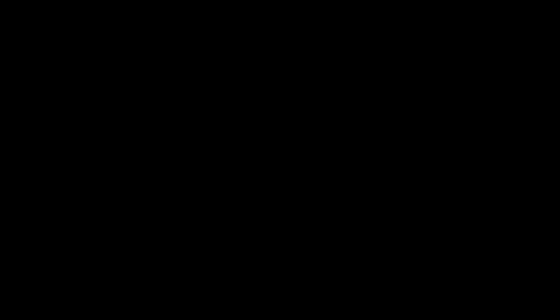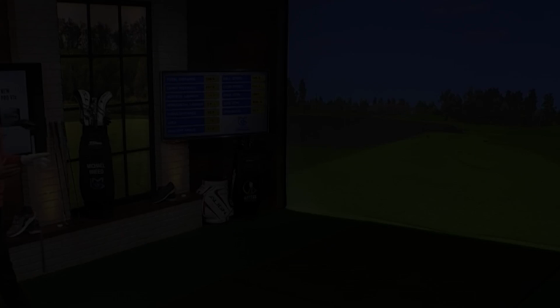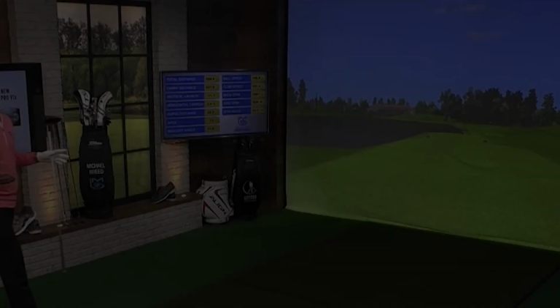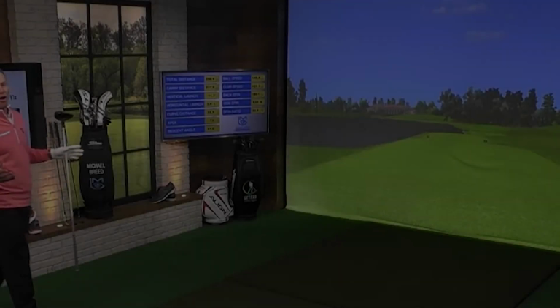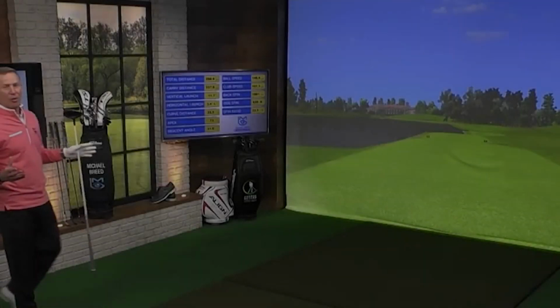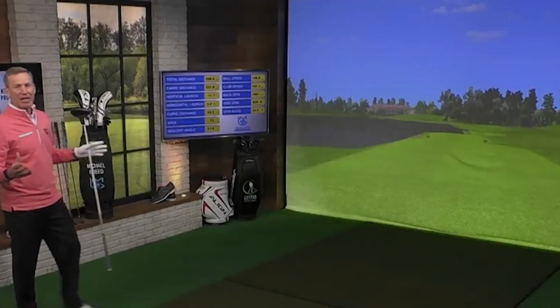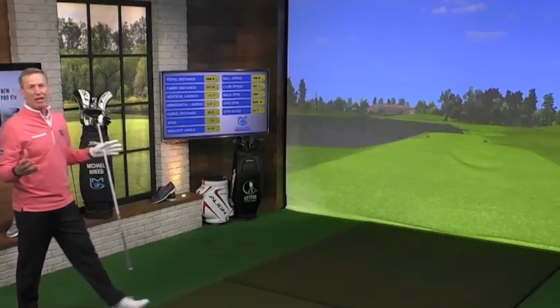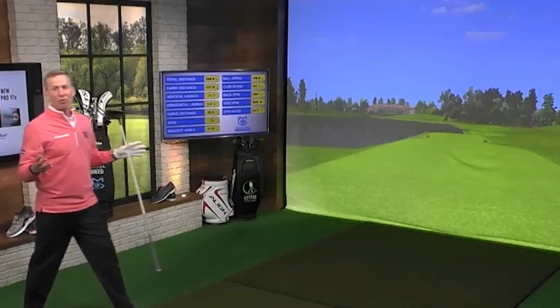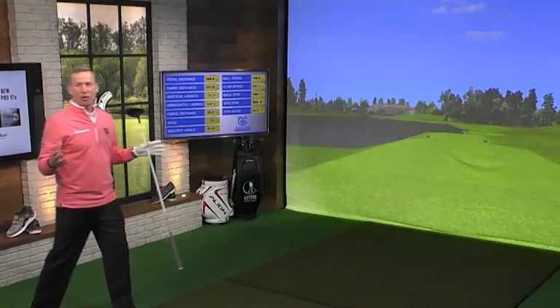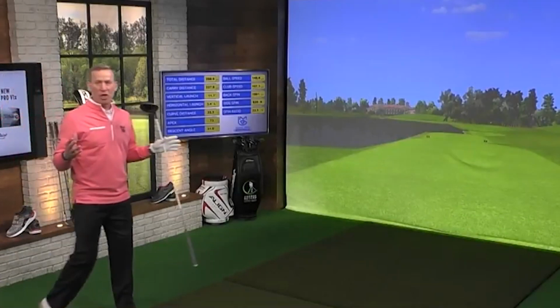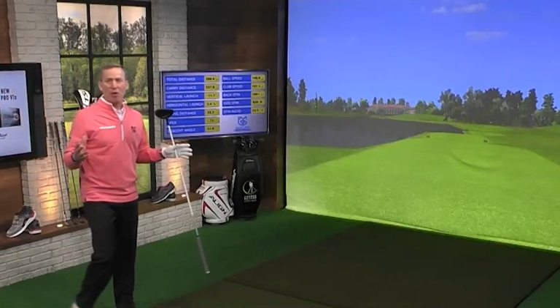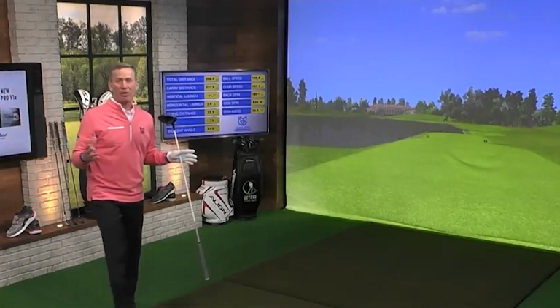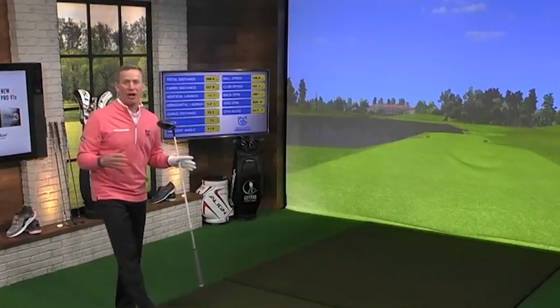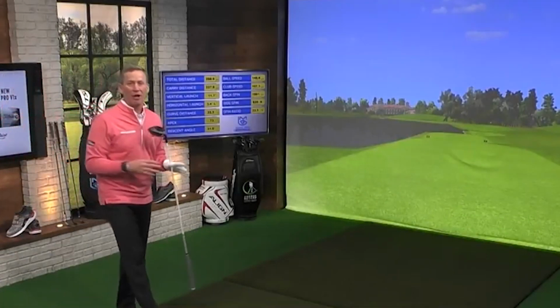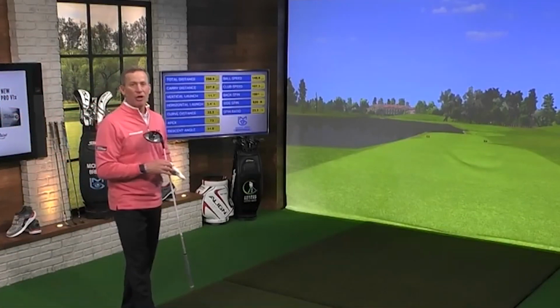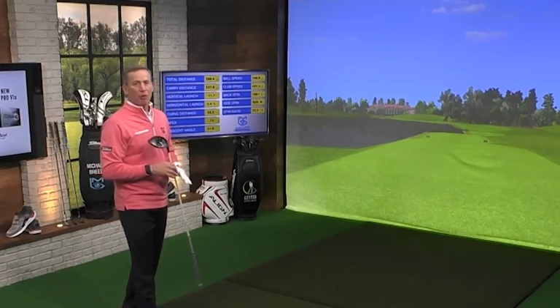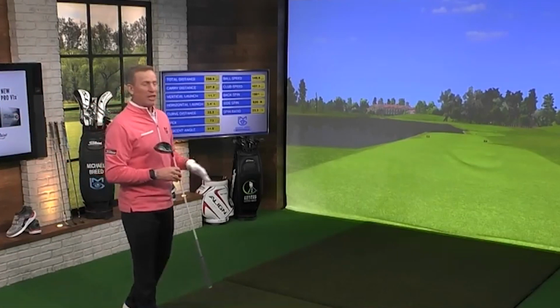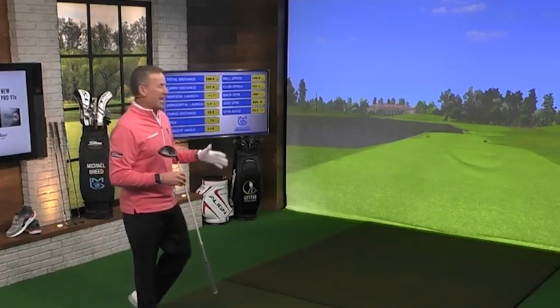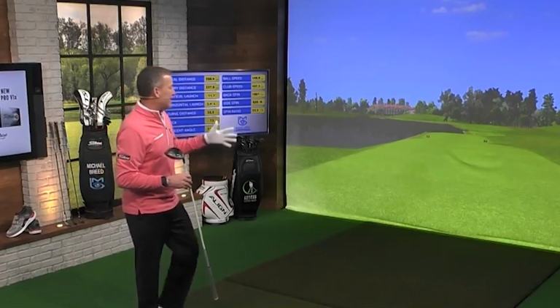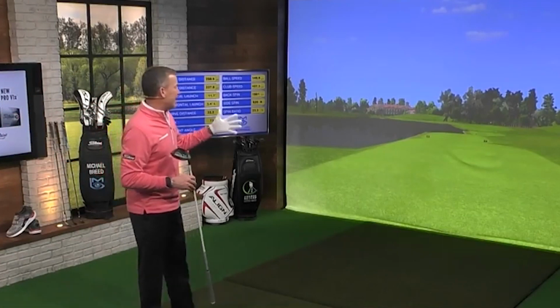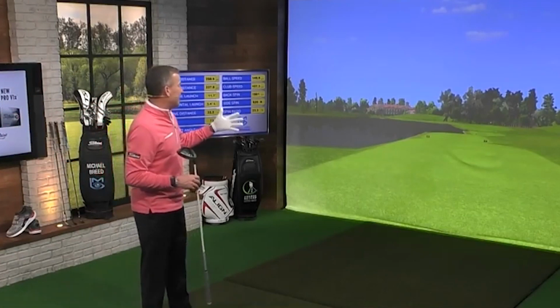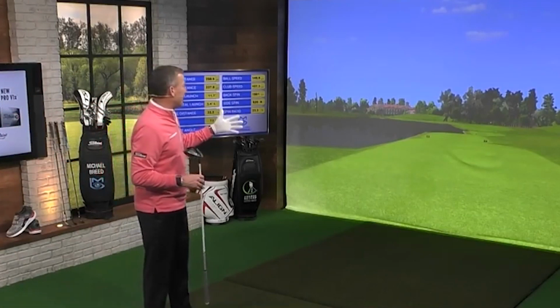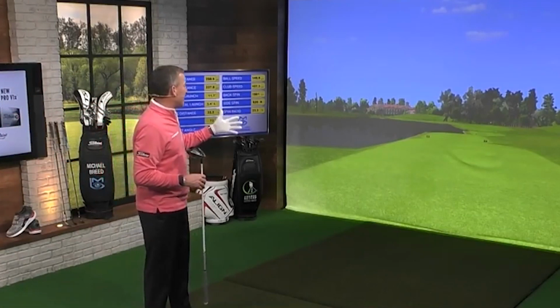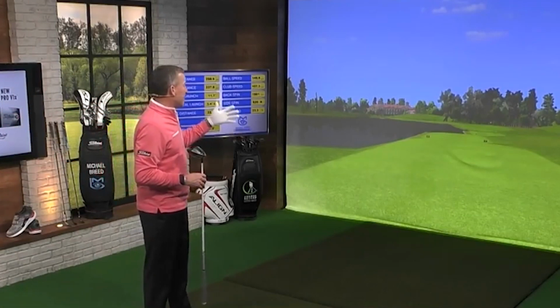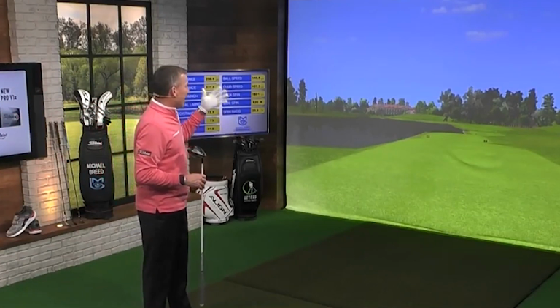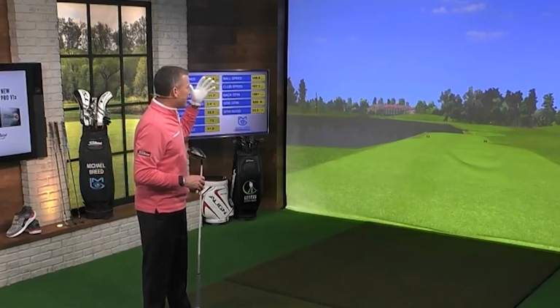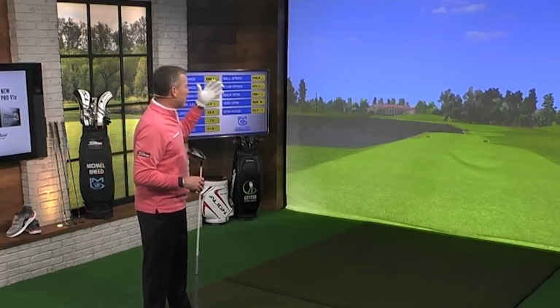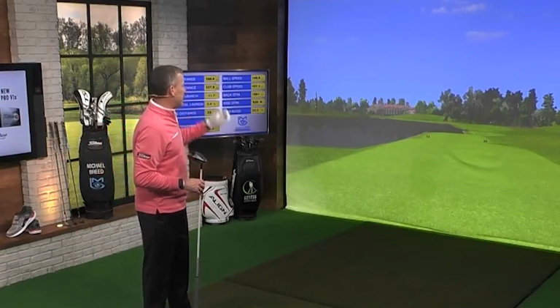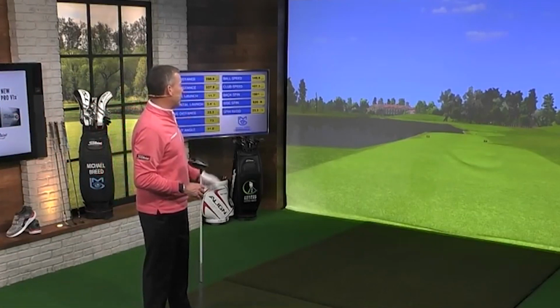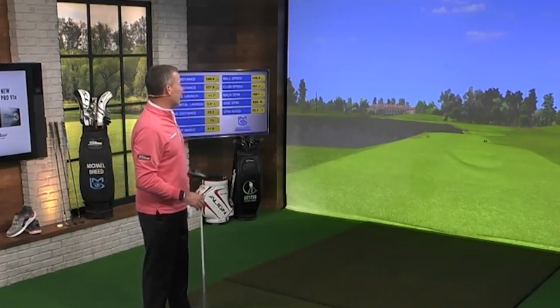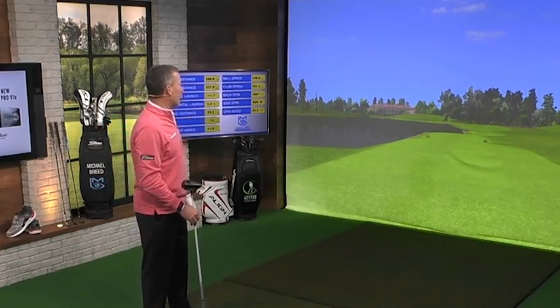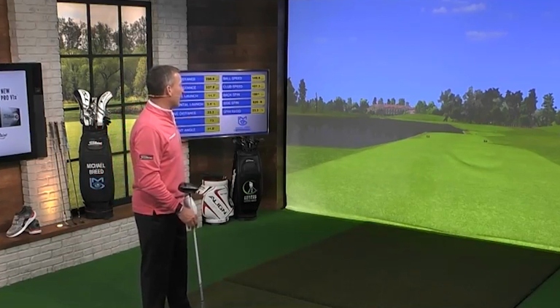Where are we? Well, you know where we are. We're on the 18th tee at TPC Sawgrass.